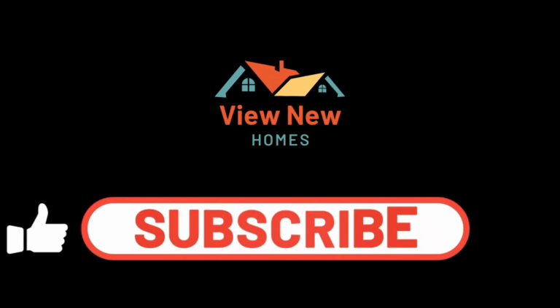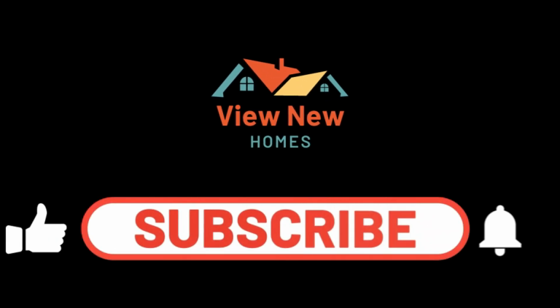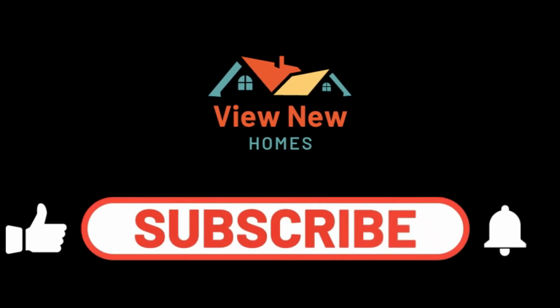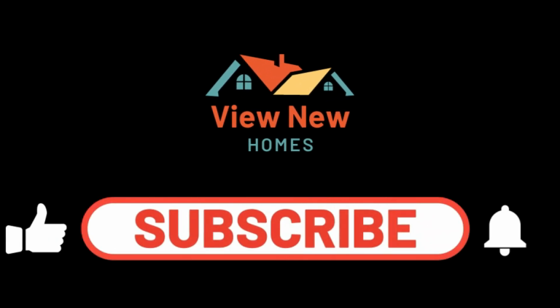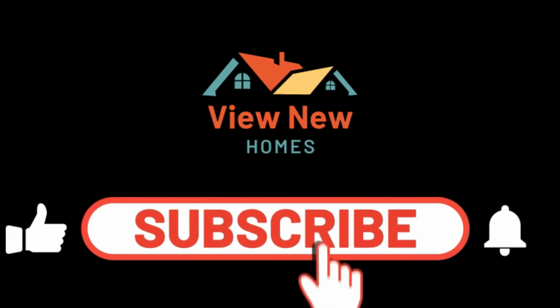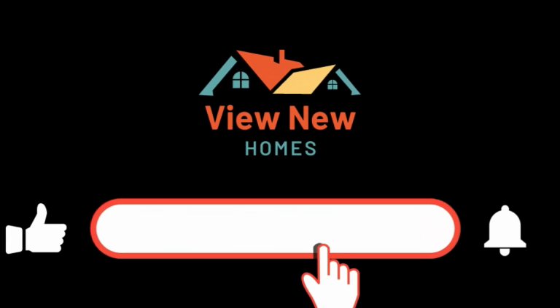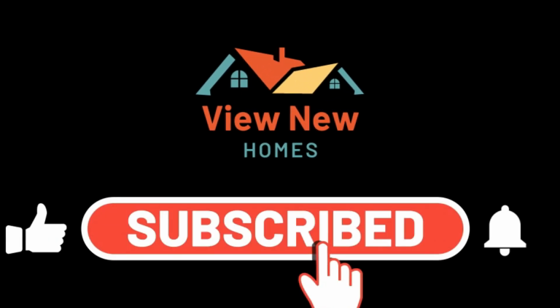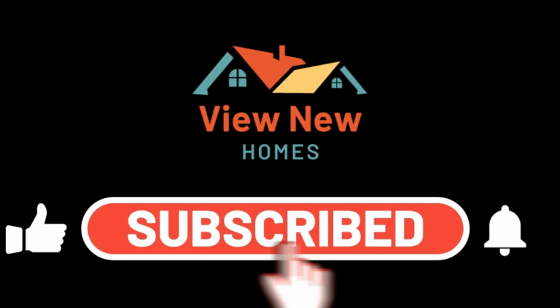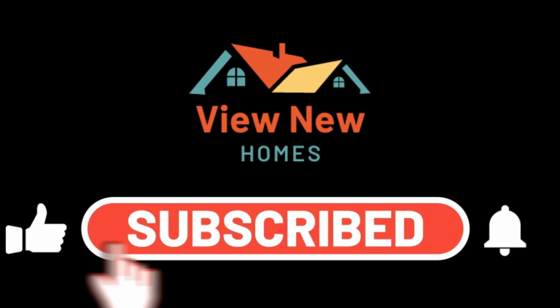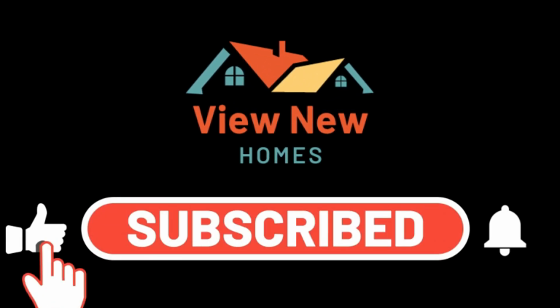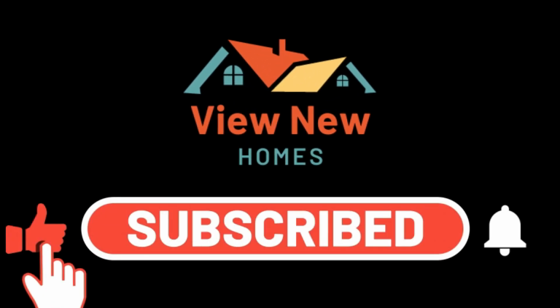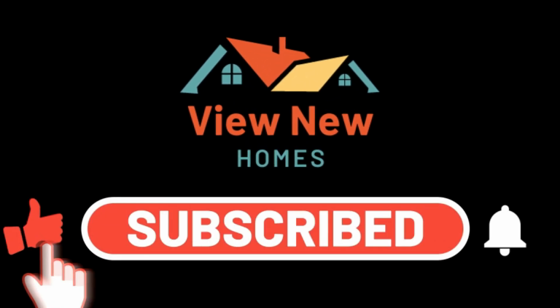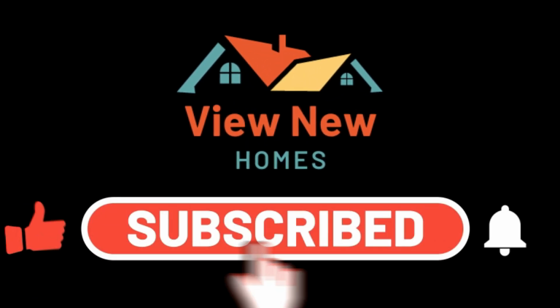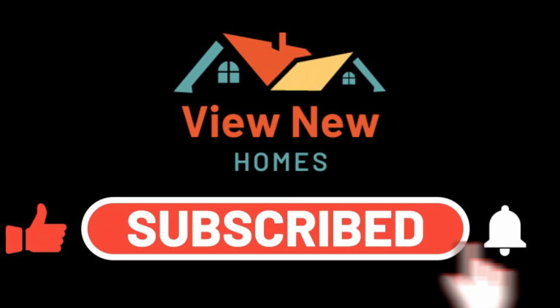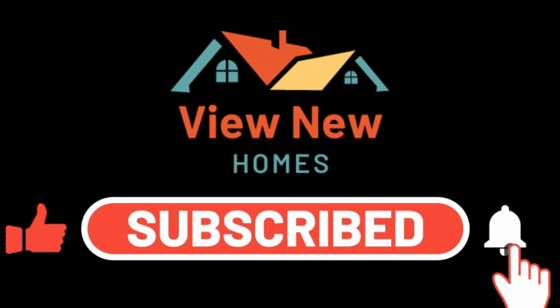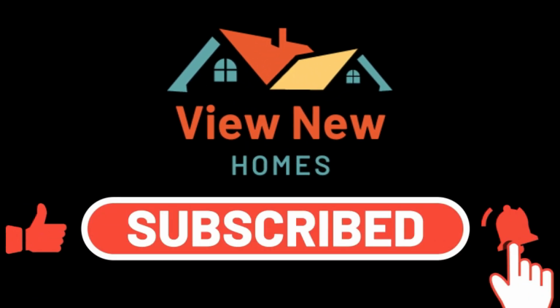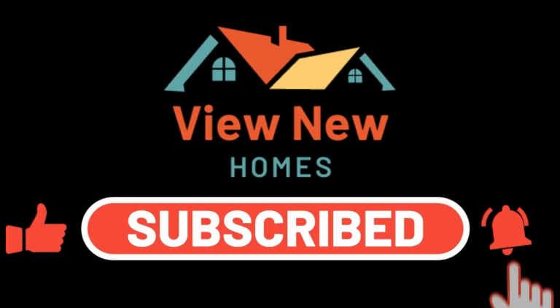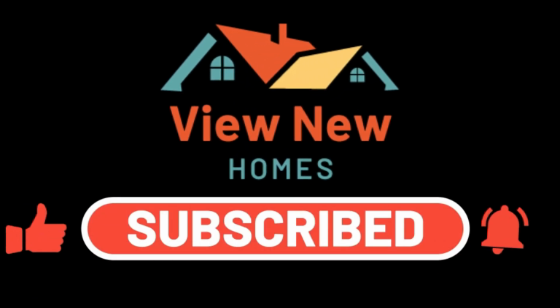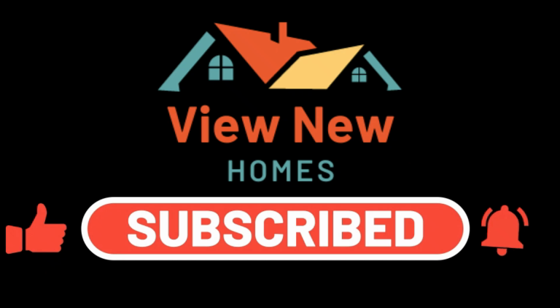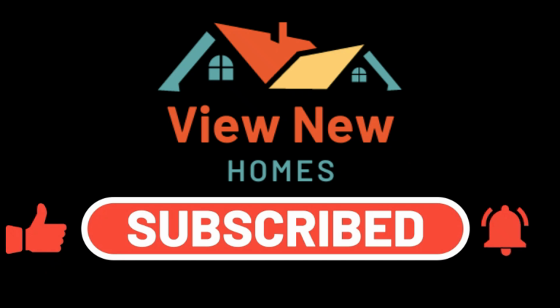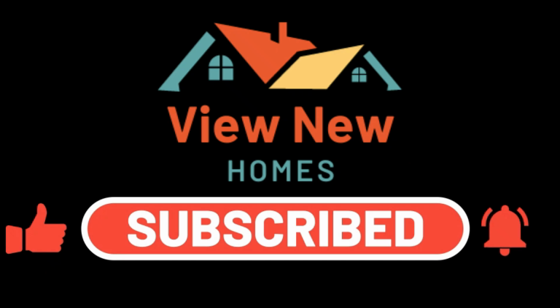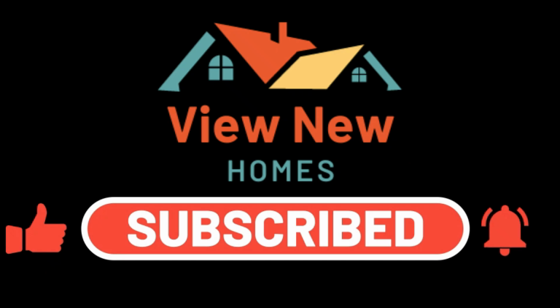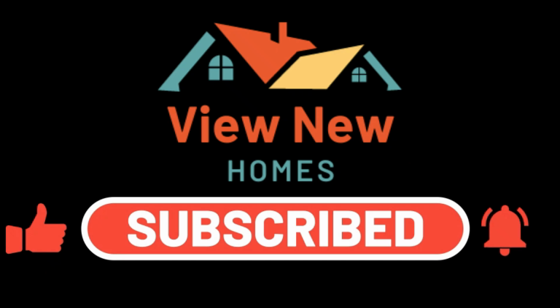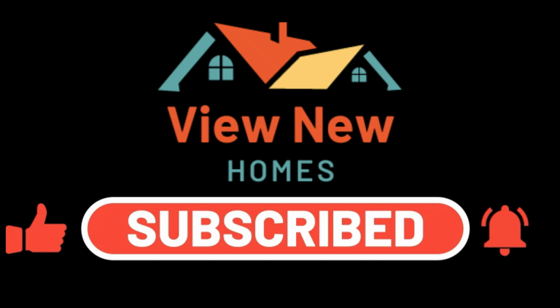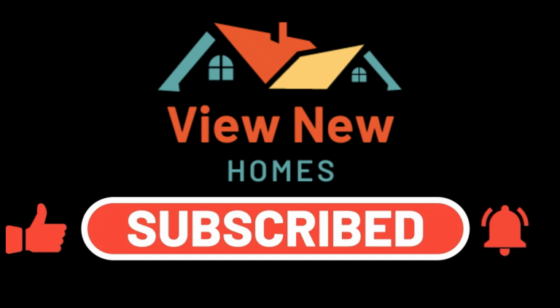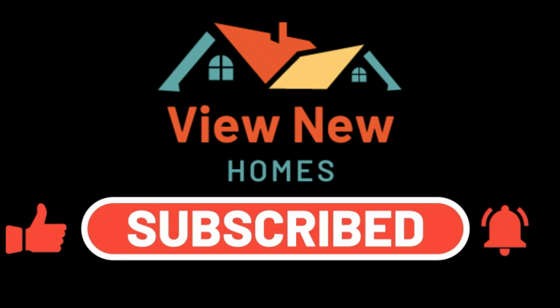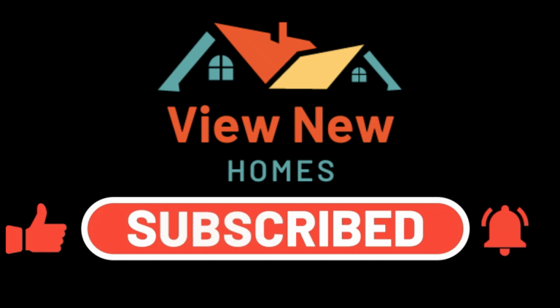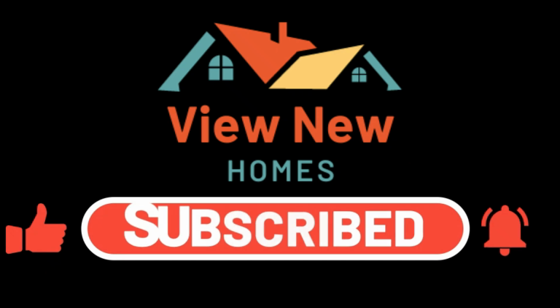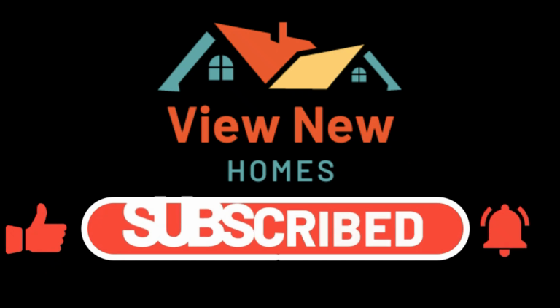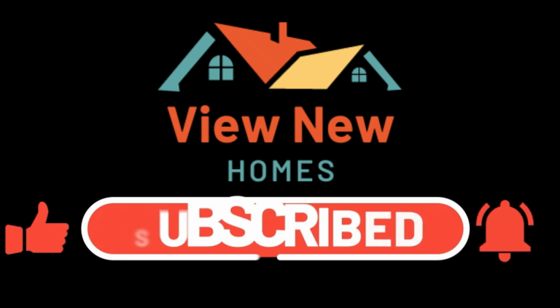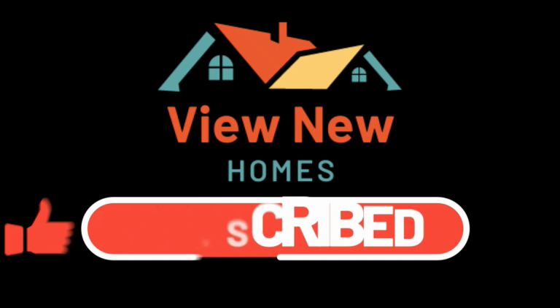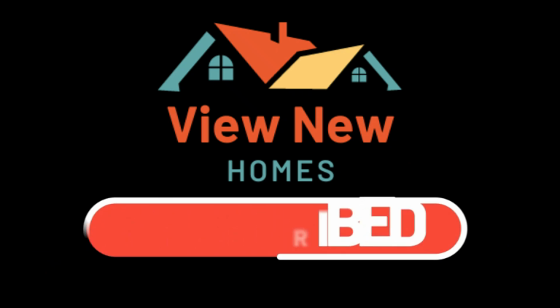Make sure you smash that subscribe button and turn on the notification bell to never miss new awesome homes like these.